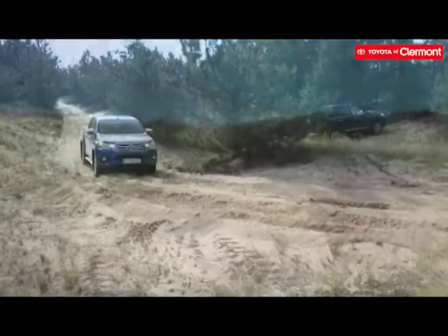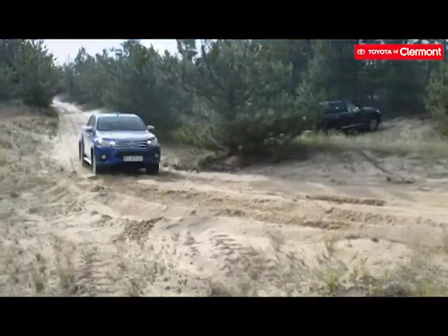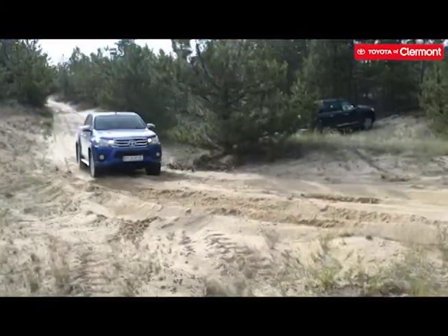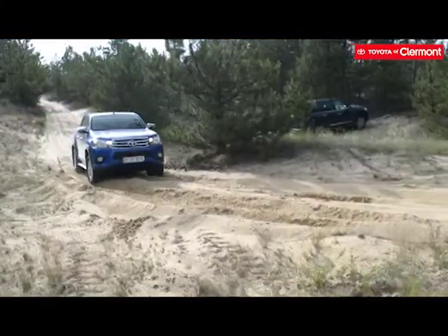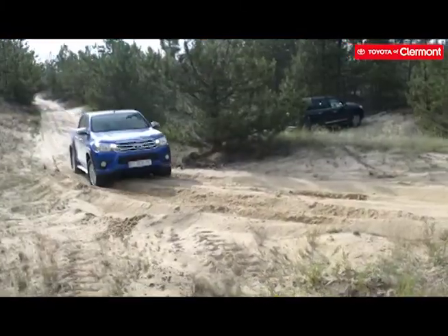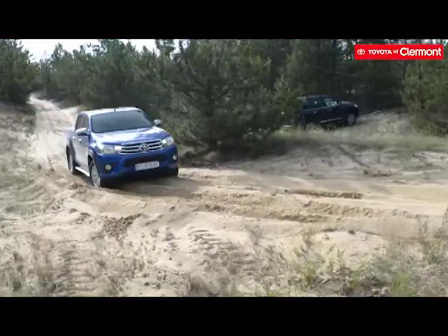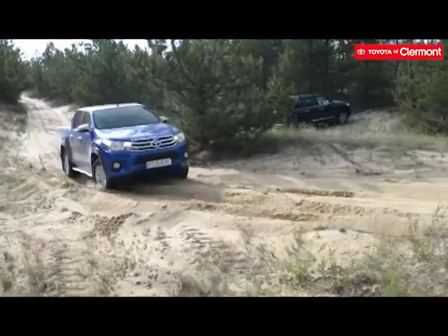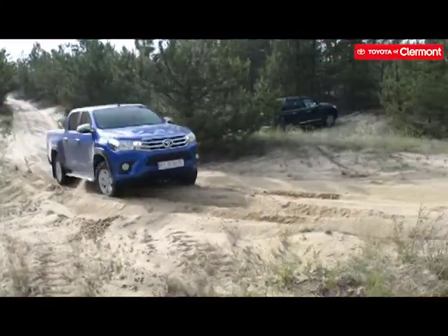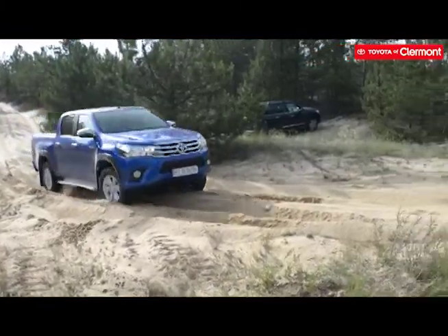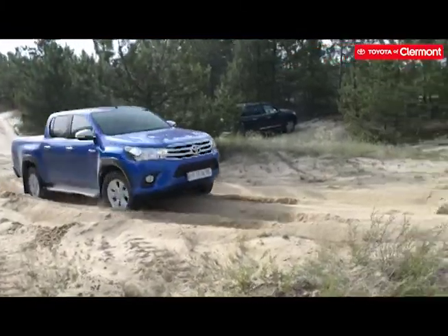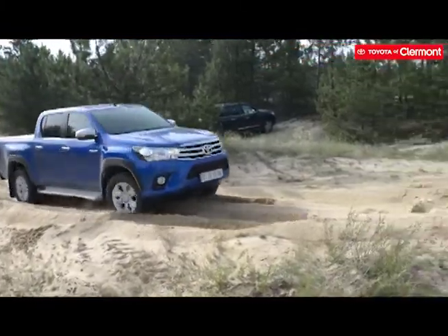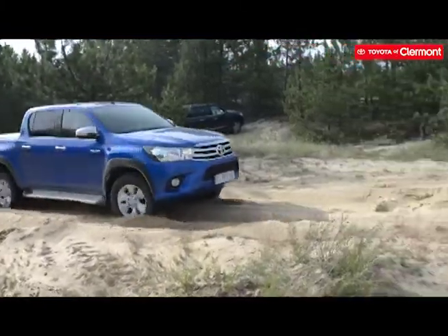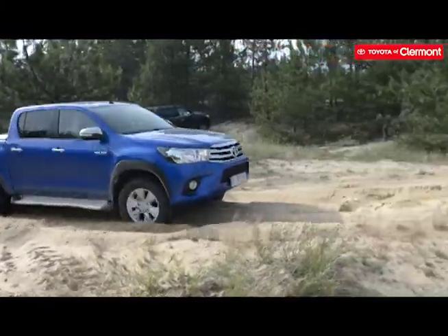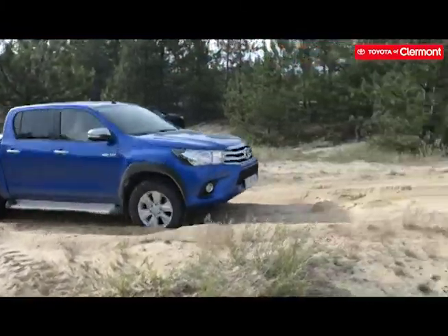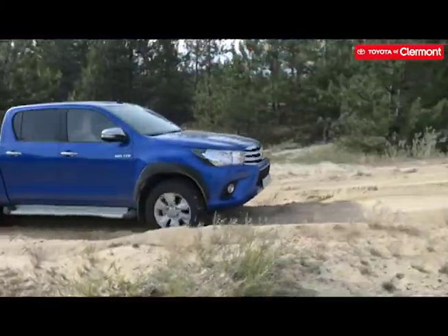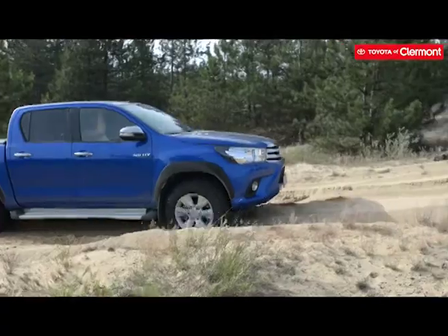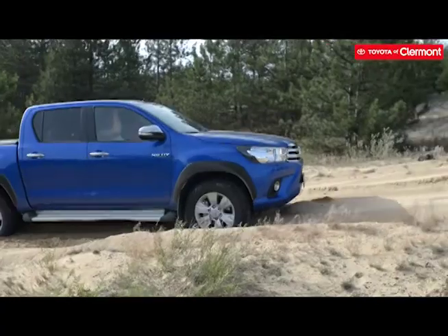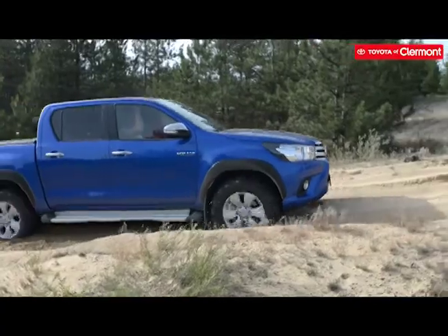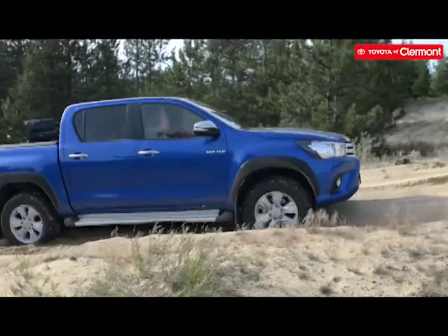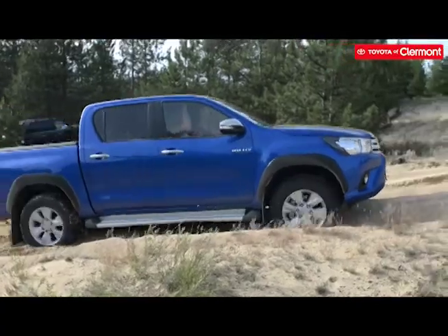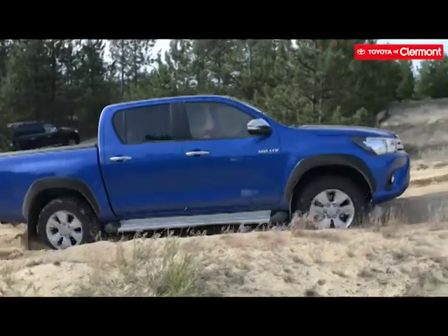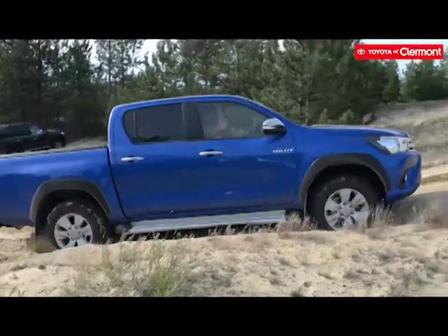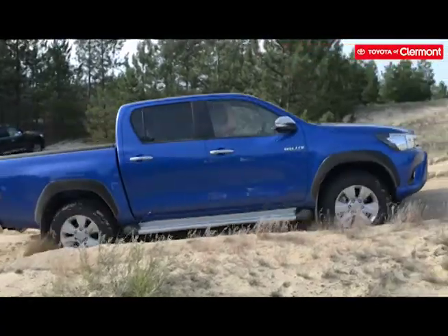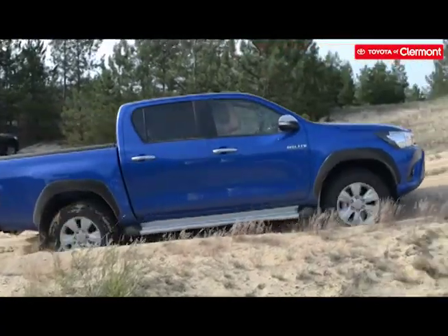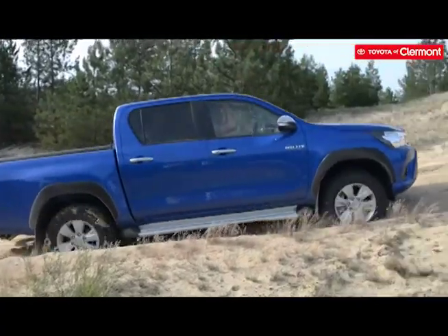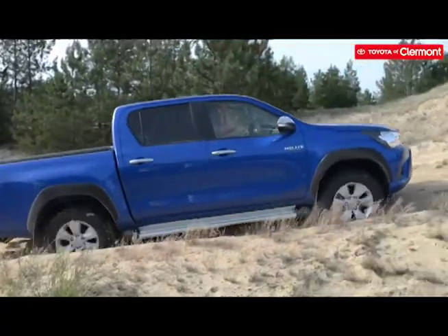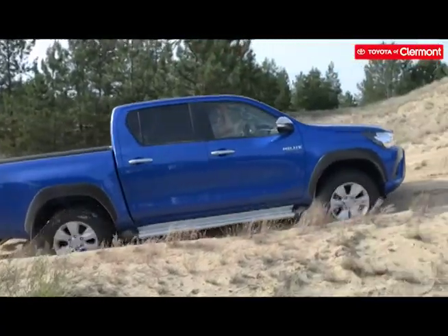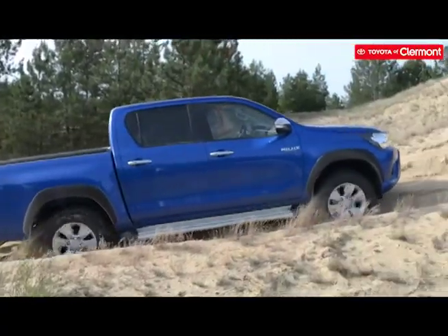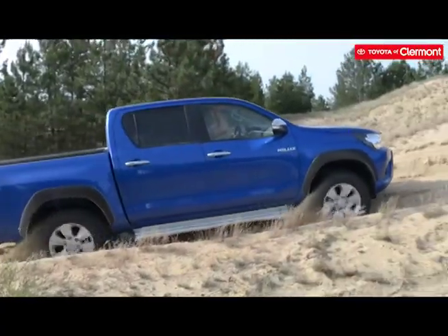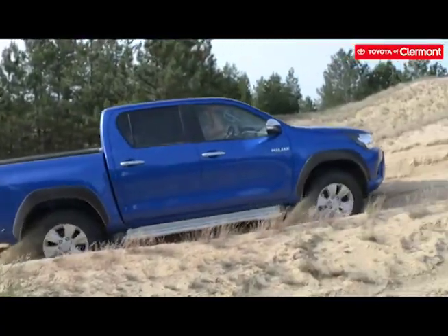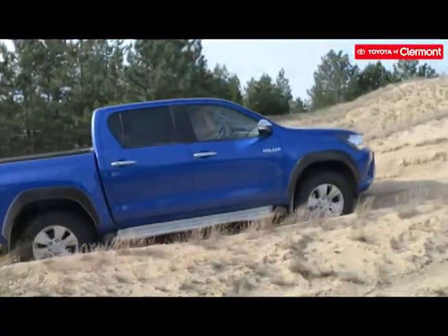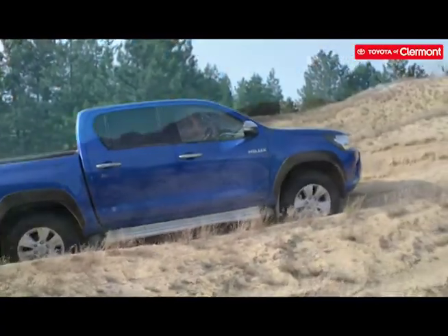Lucky for you, Toyota of Claremont is here to get you started with some background knowledge and a showcase of which Toyota vehicles are best for off-roading.